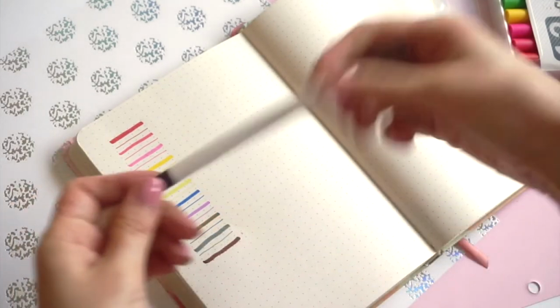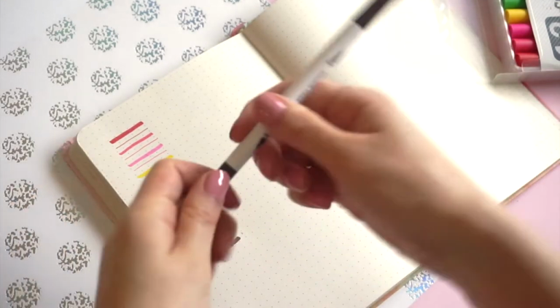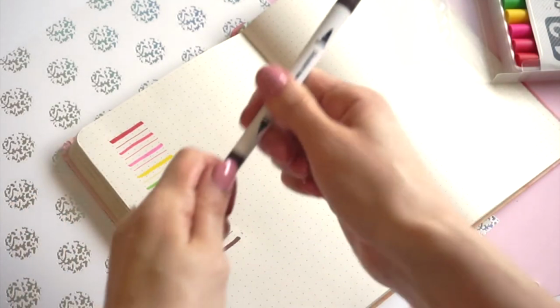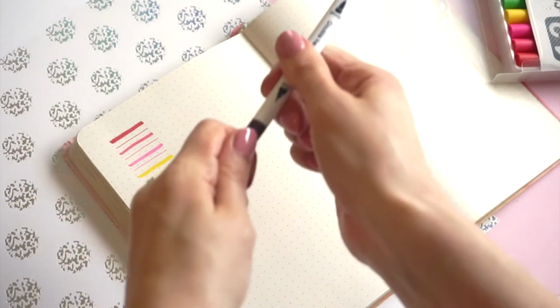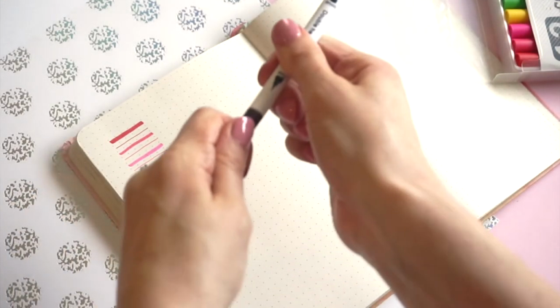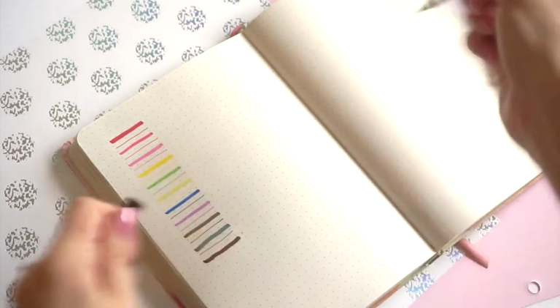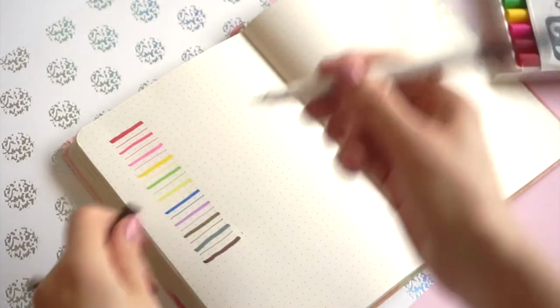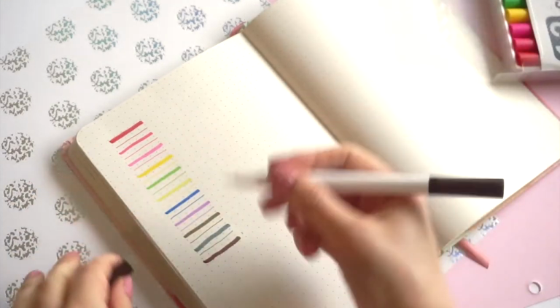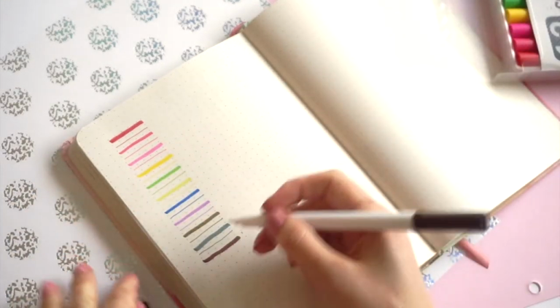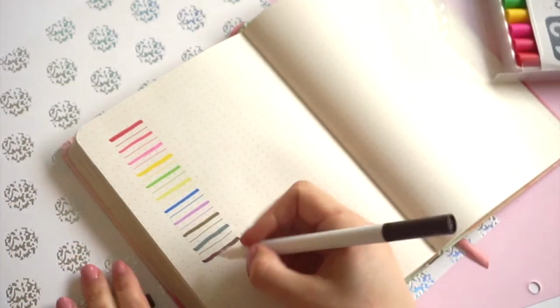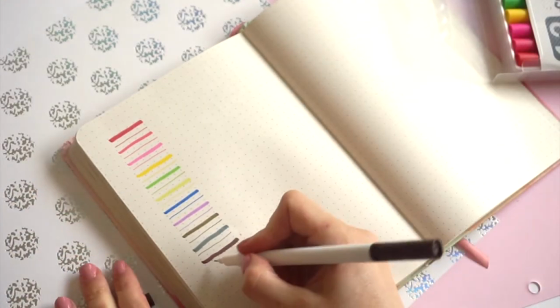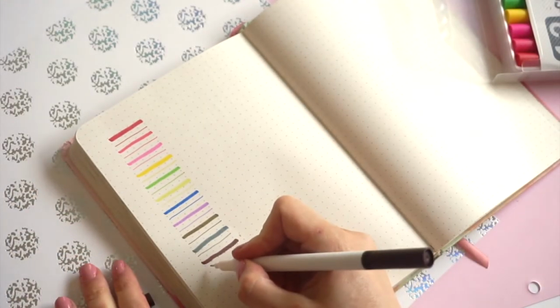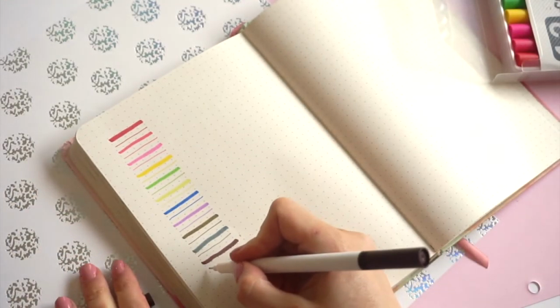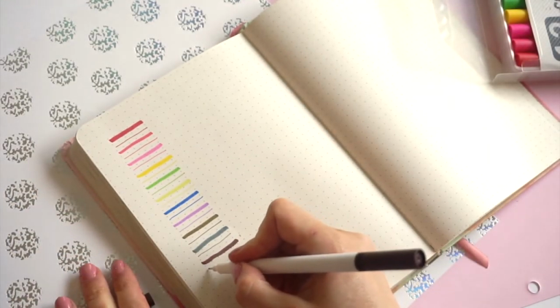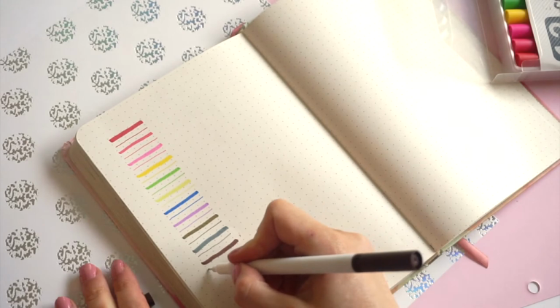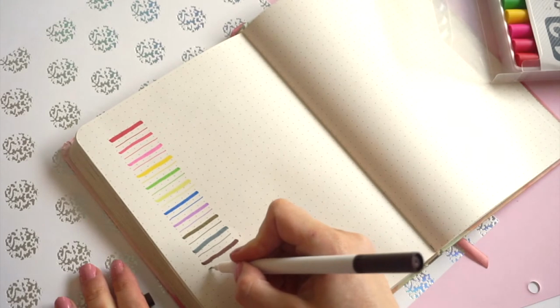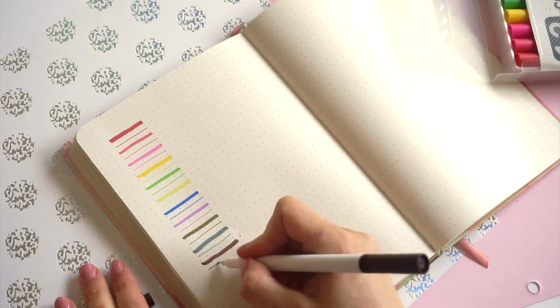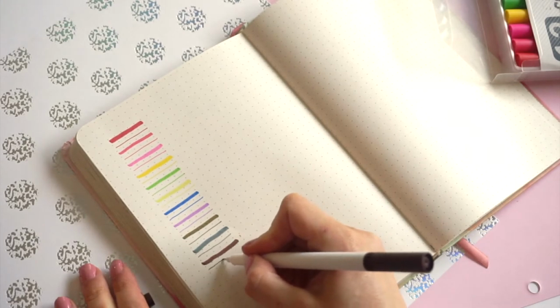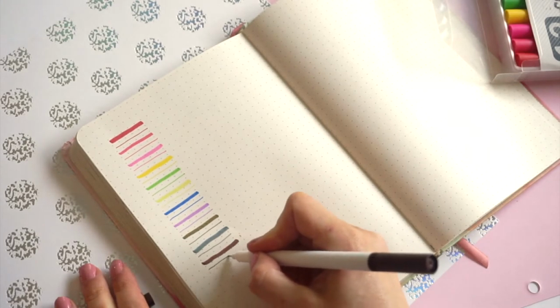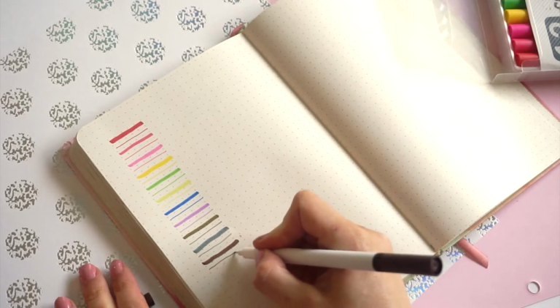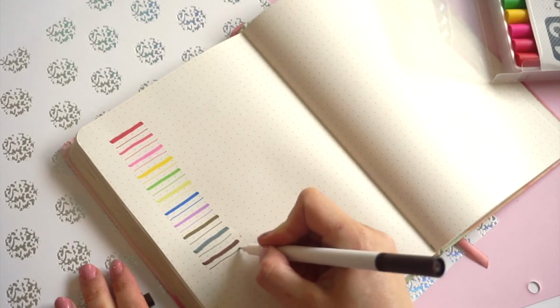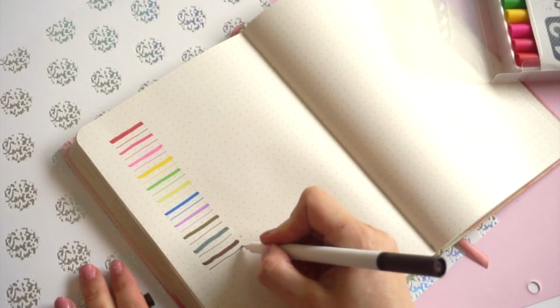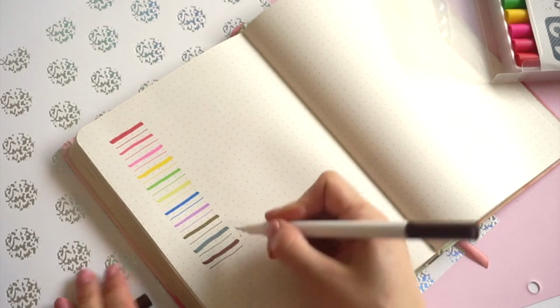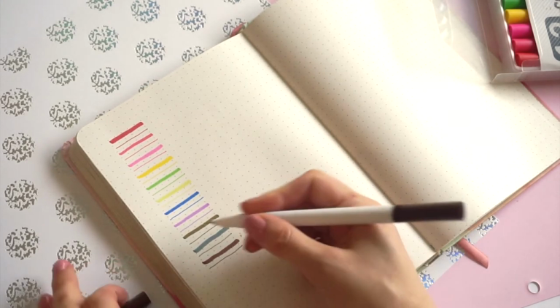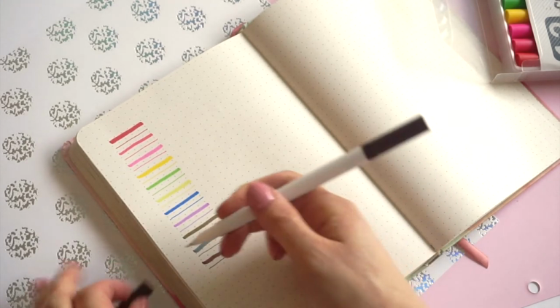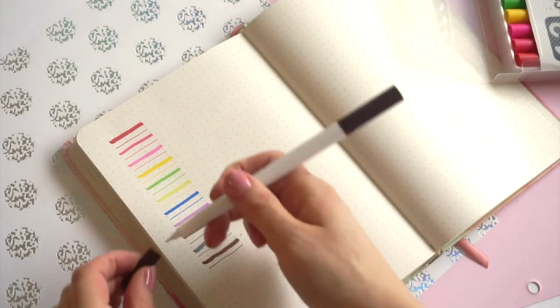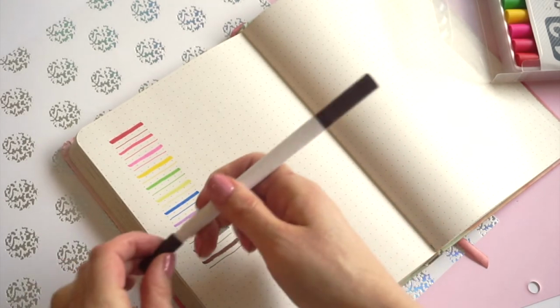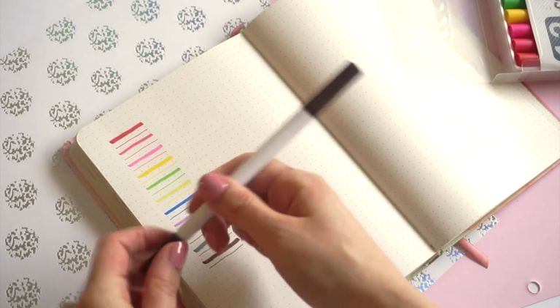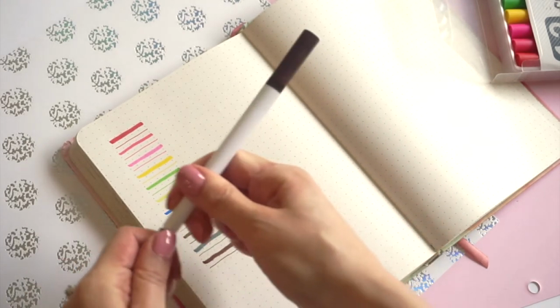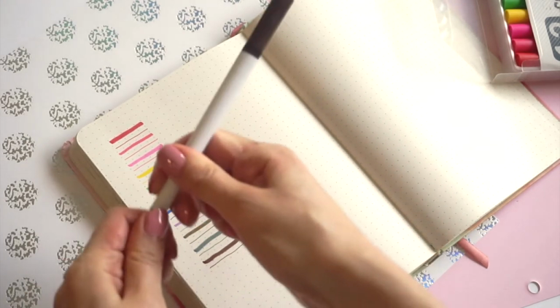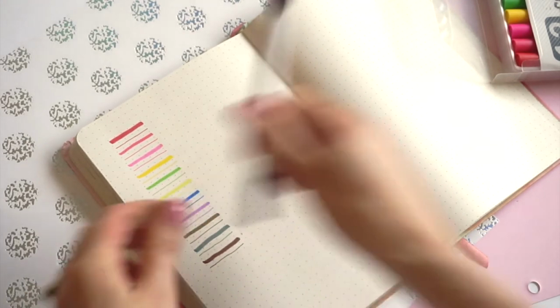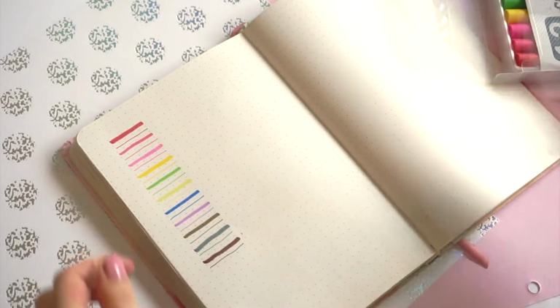My first impression of the brush pens is that they glide on the page very easily and the colors are super bold.